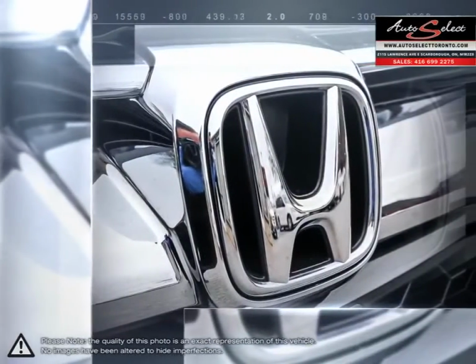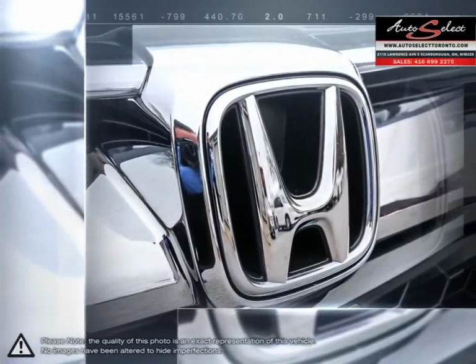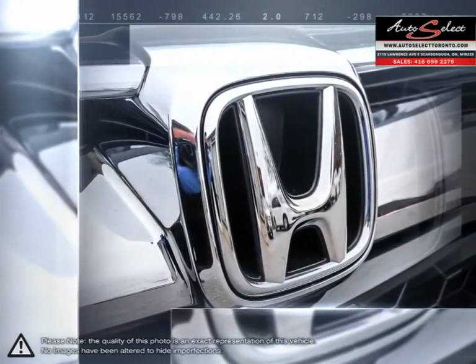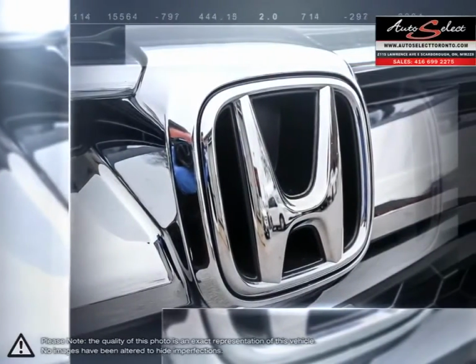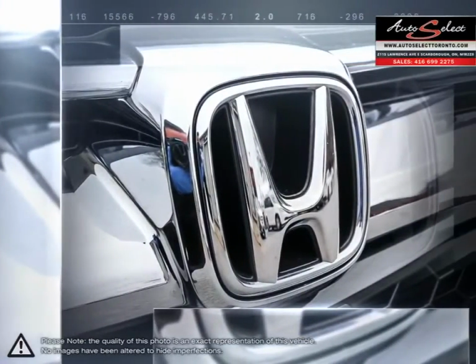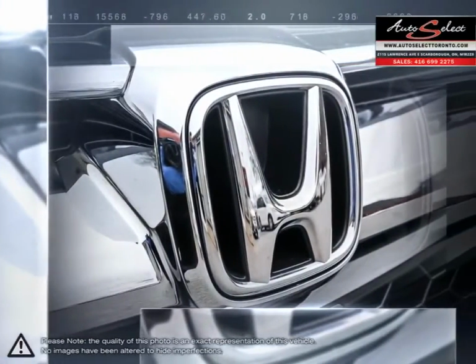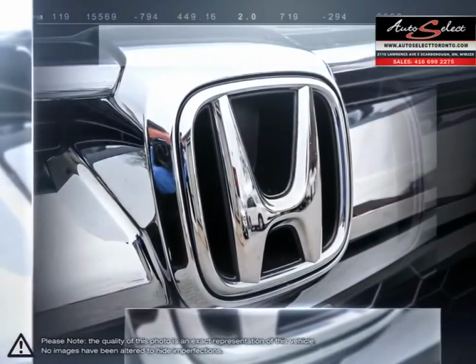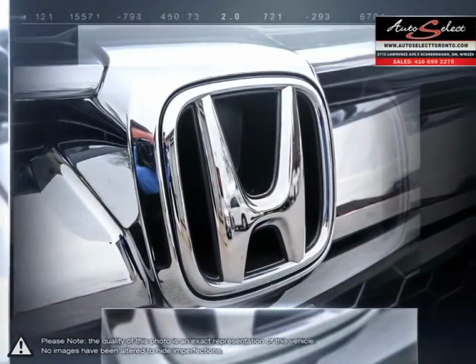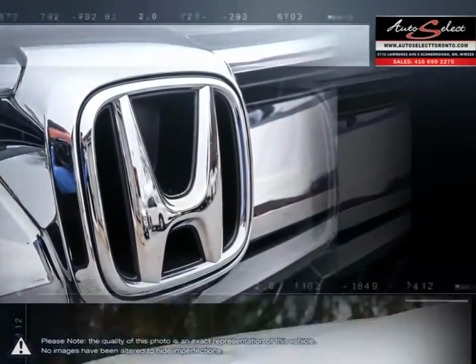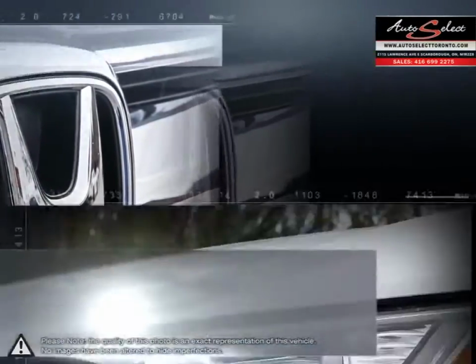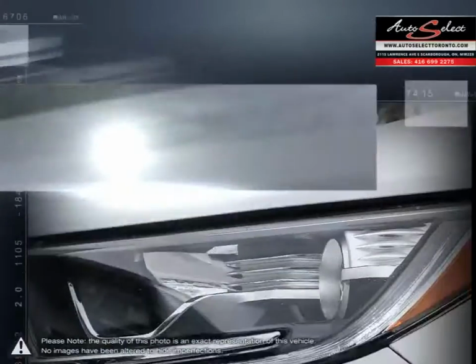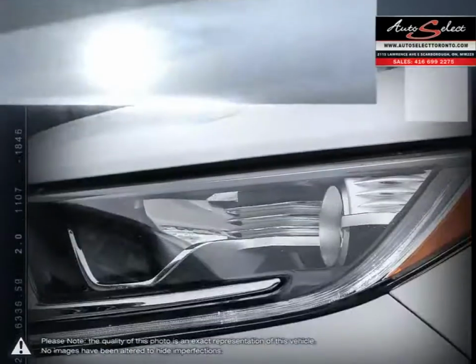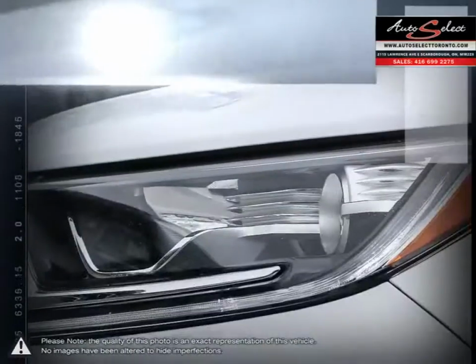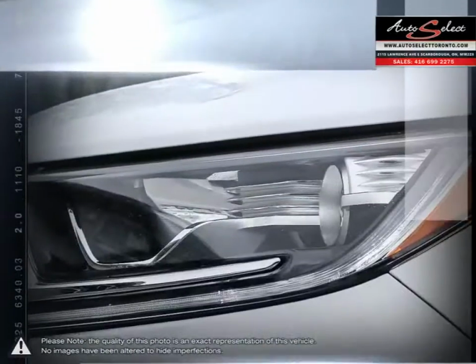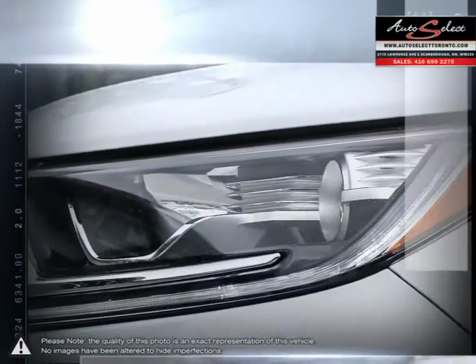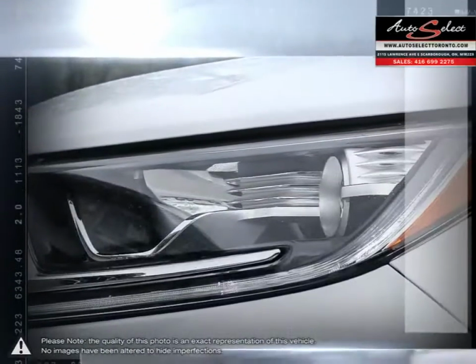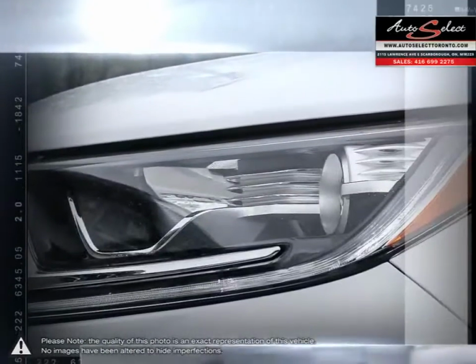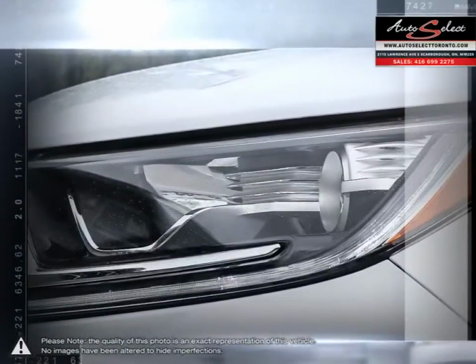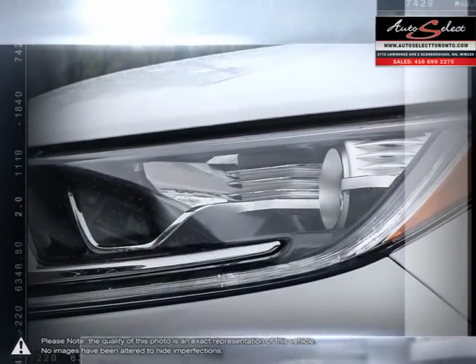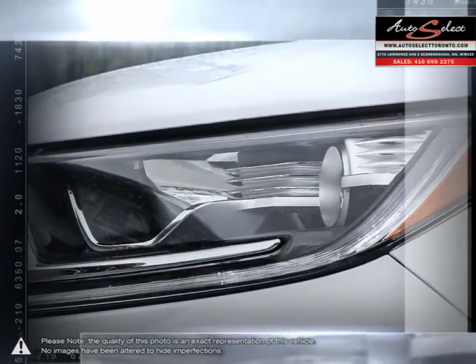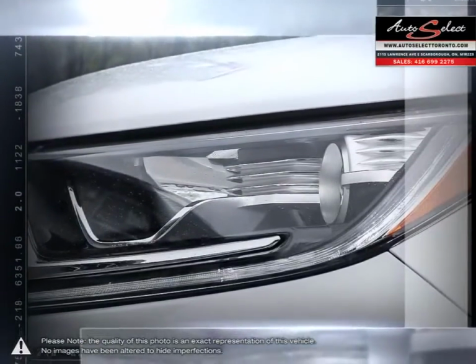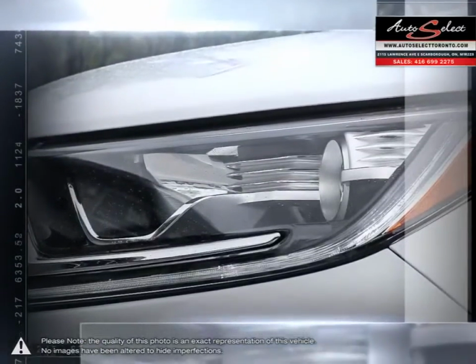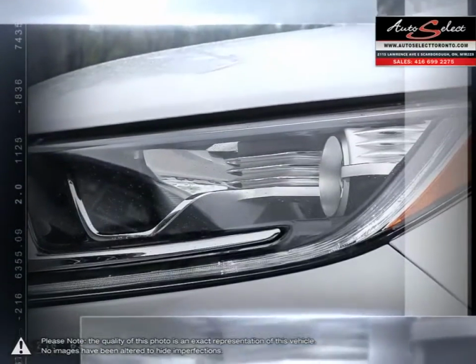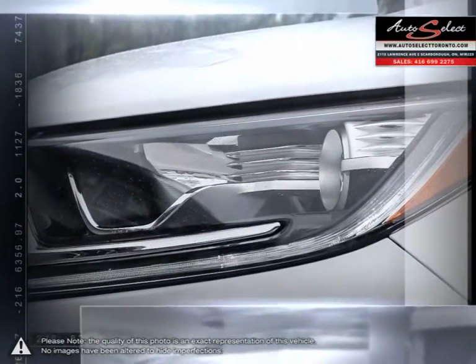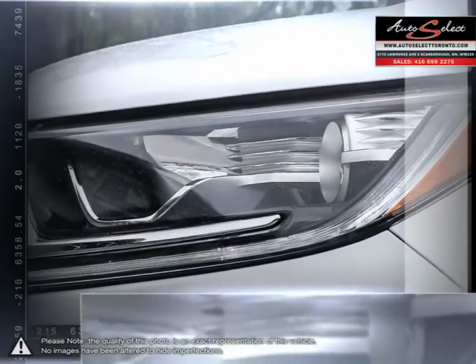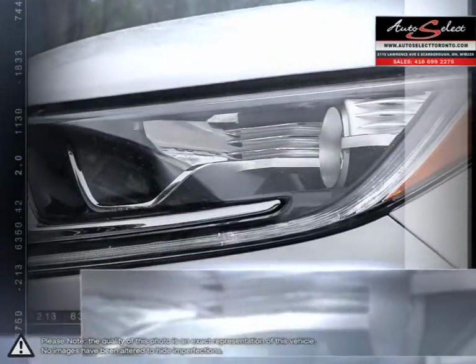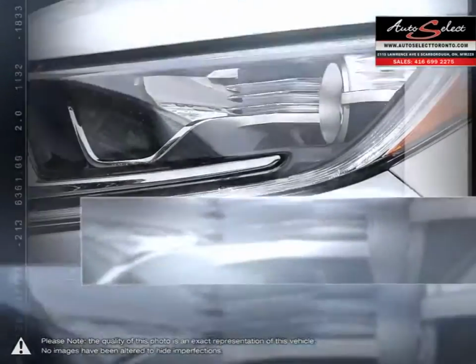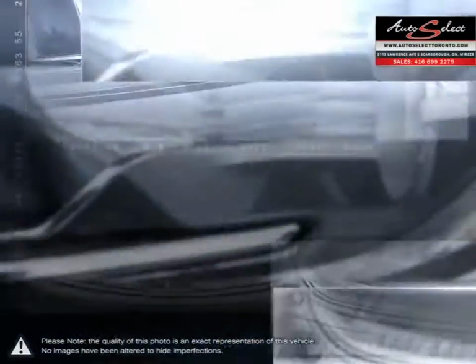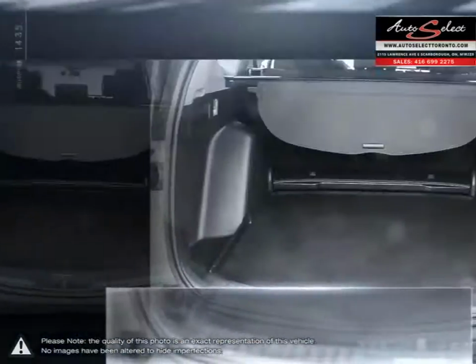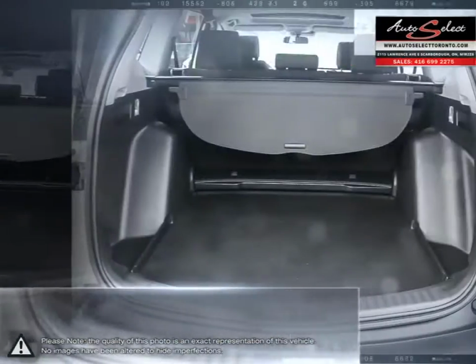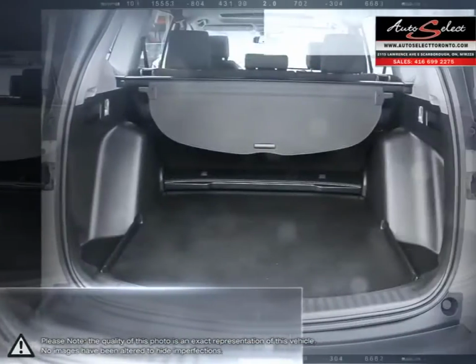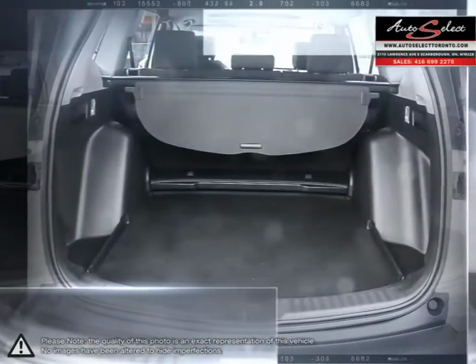The CR-V's fuel-efficient engine, alongside its solid handling, ensure an absolutely stunning drive.